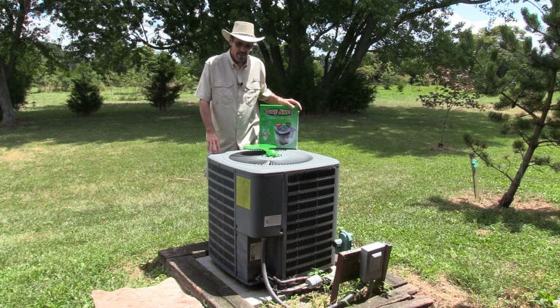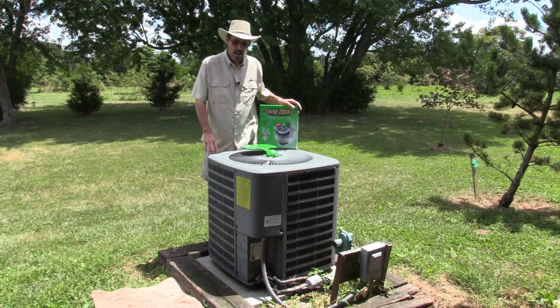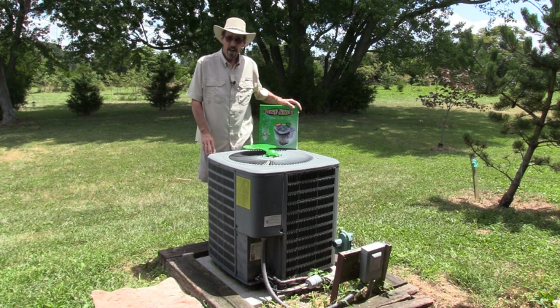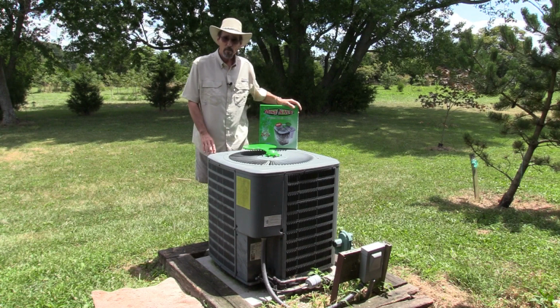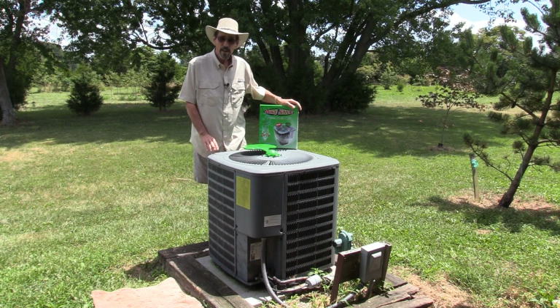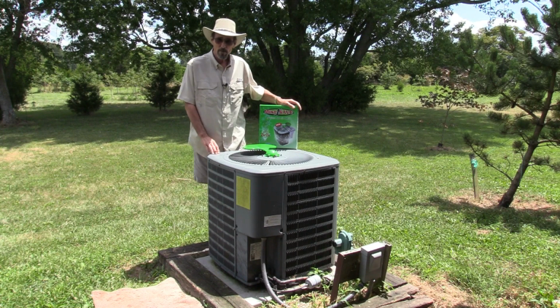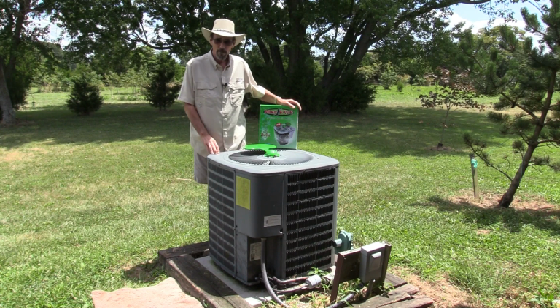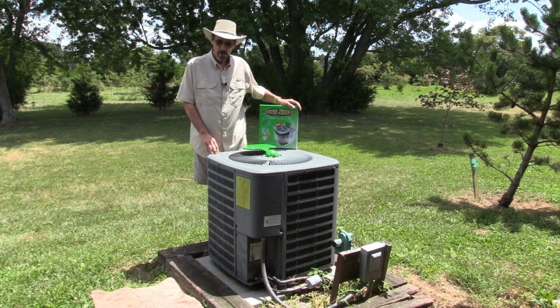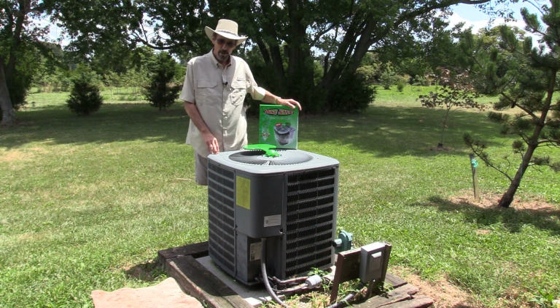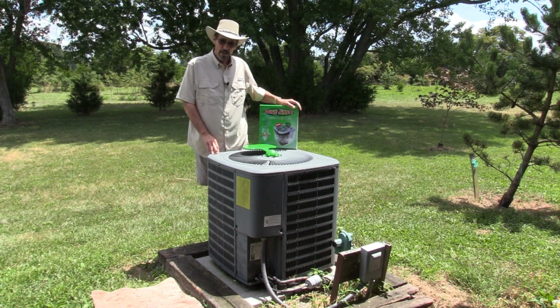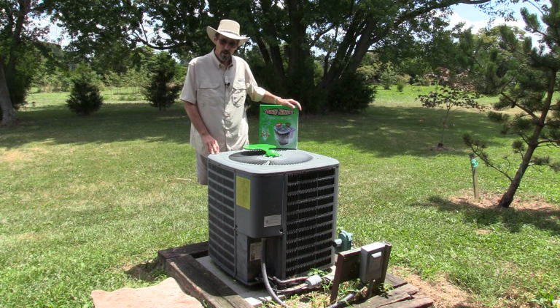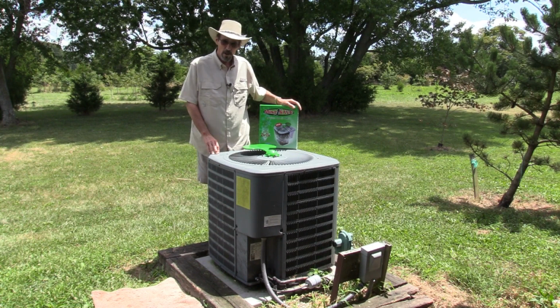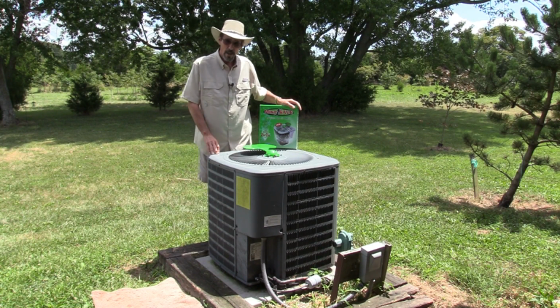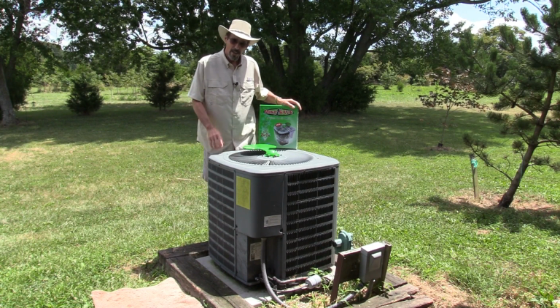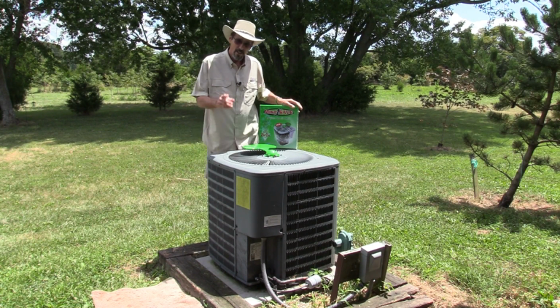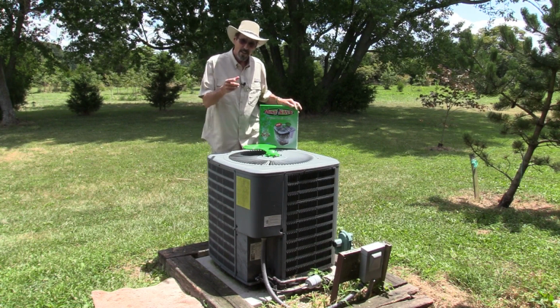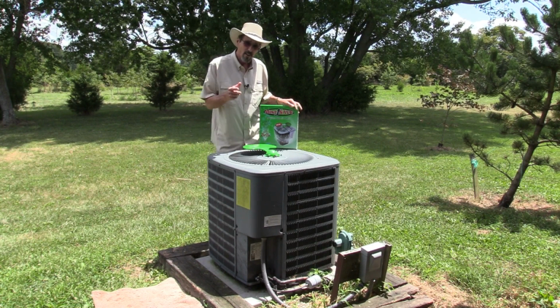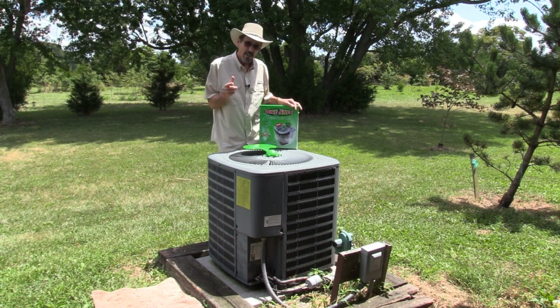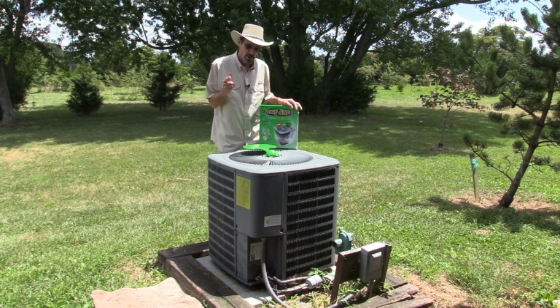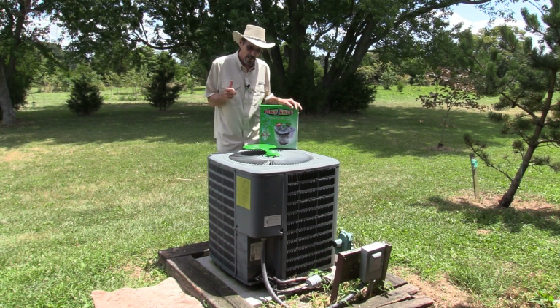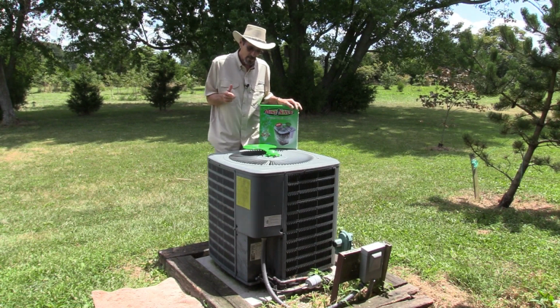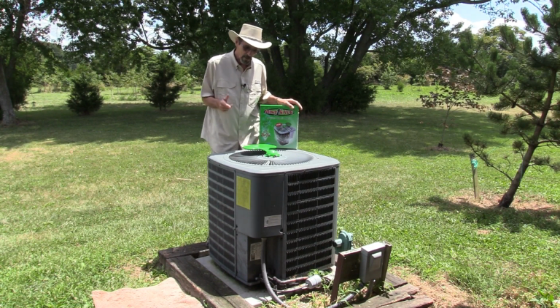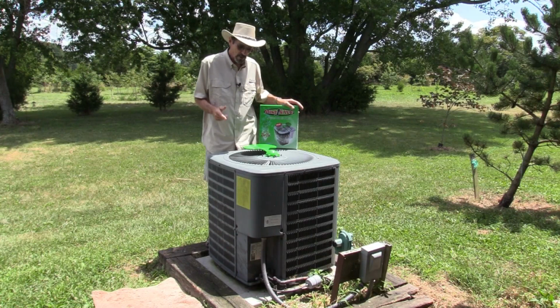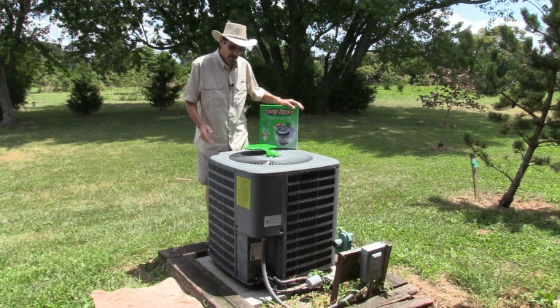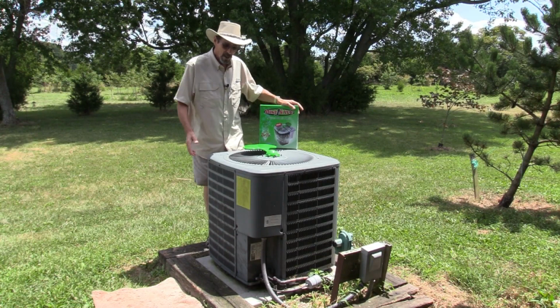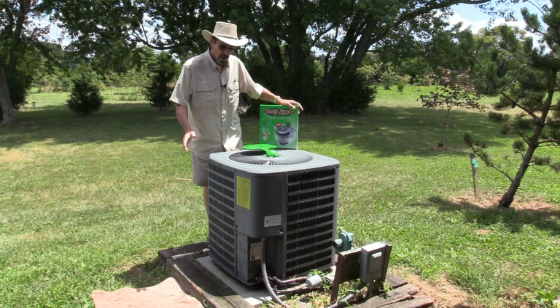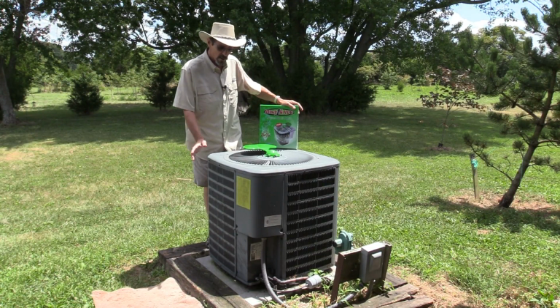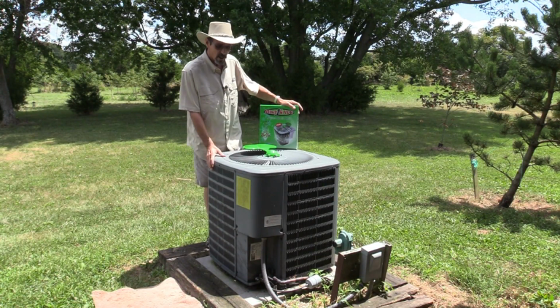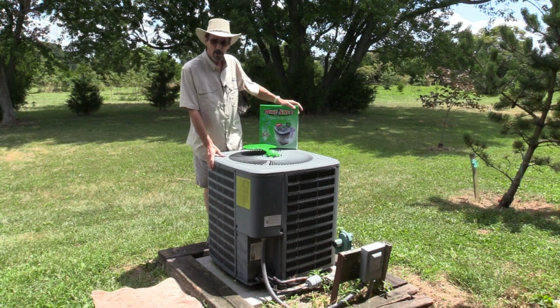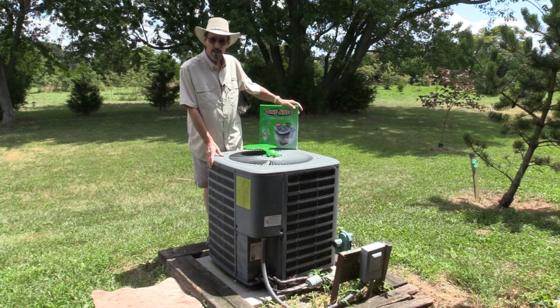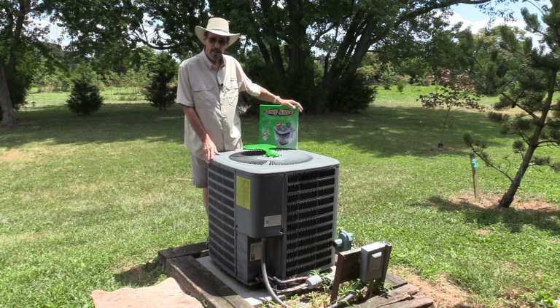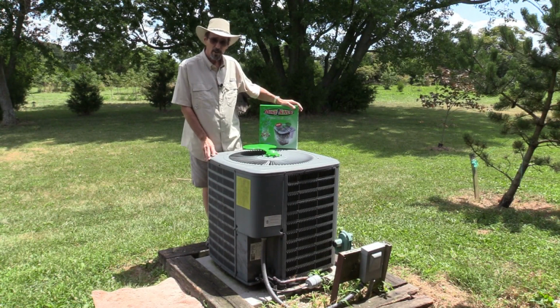Hi everybody, I'm Jeff from Missouri Wind & Solar and this is how to cut your electric bill with central air conditioning.